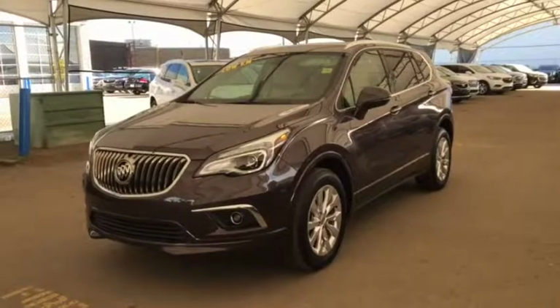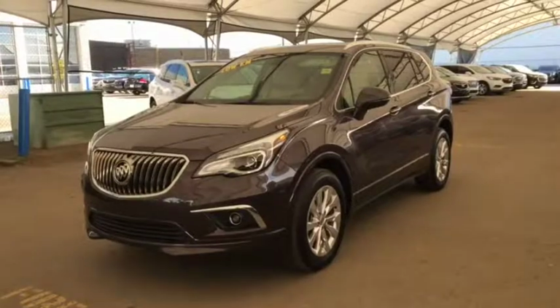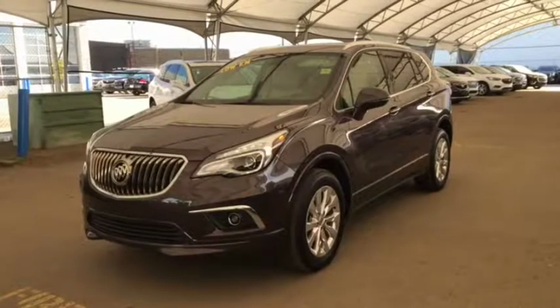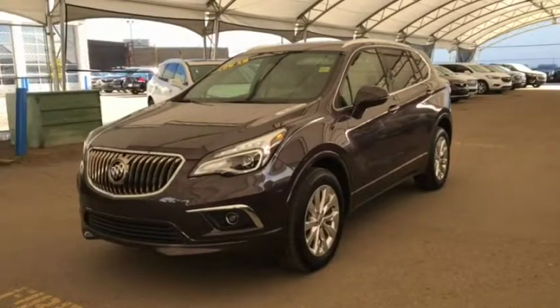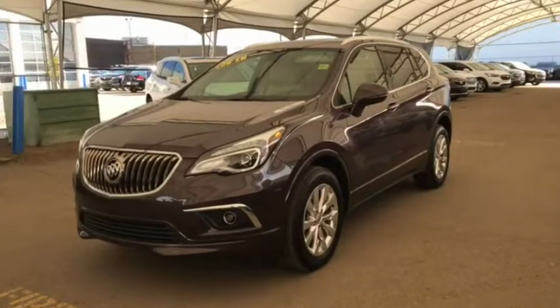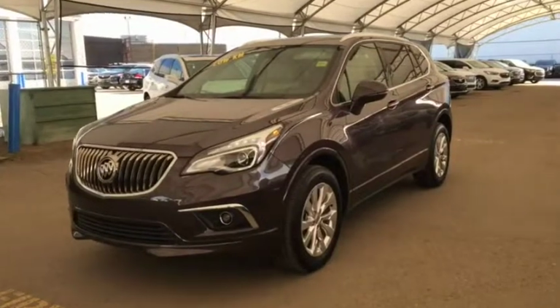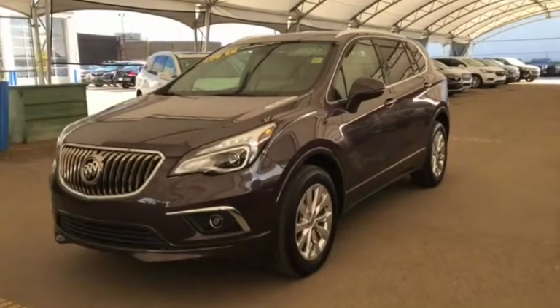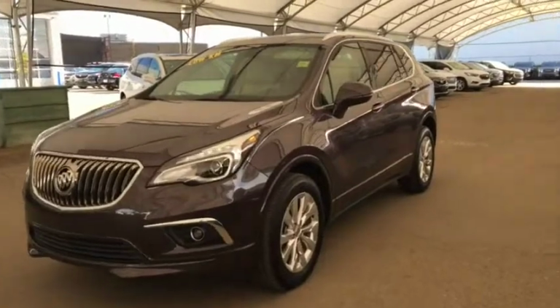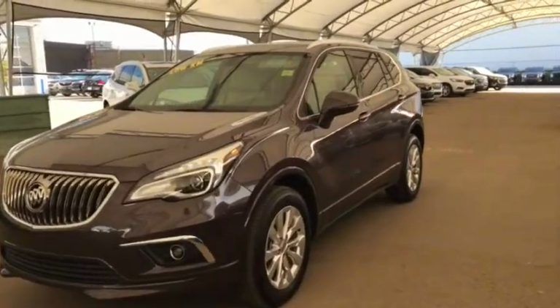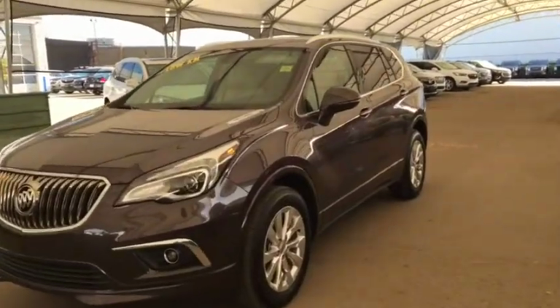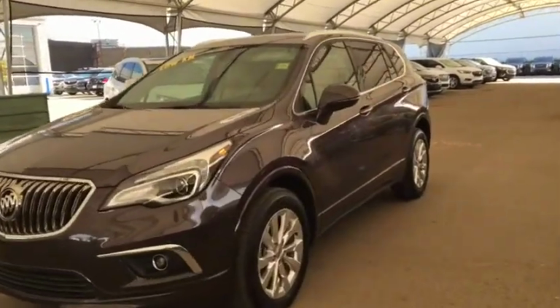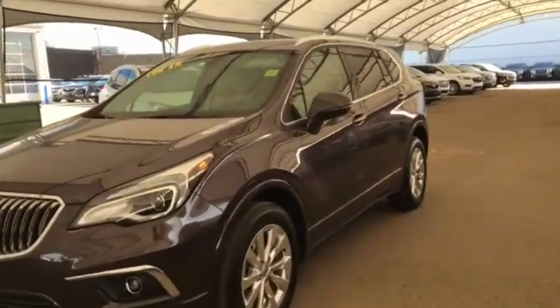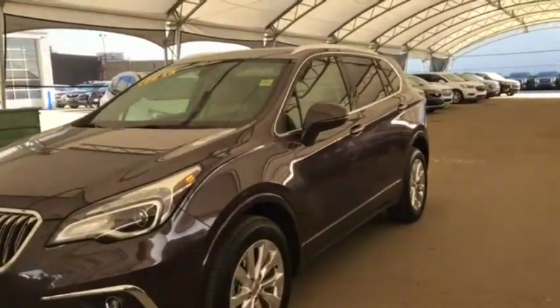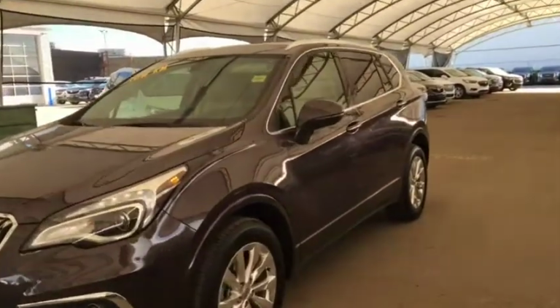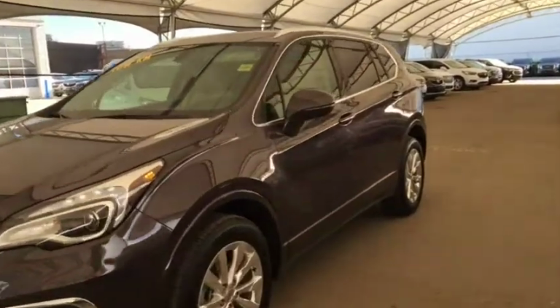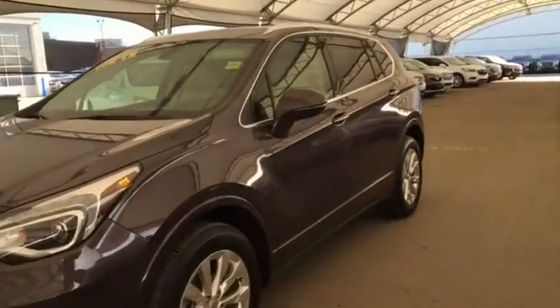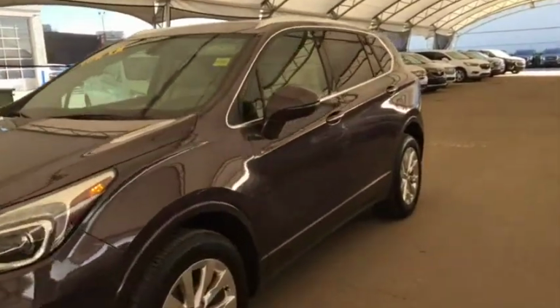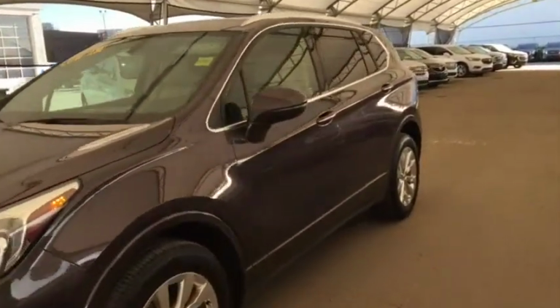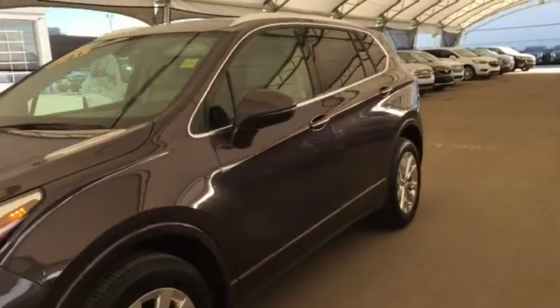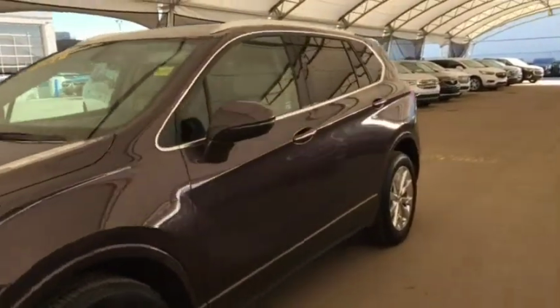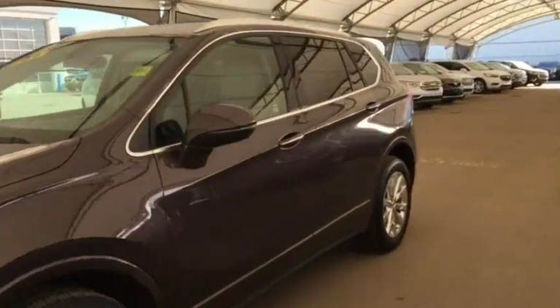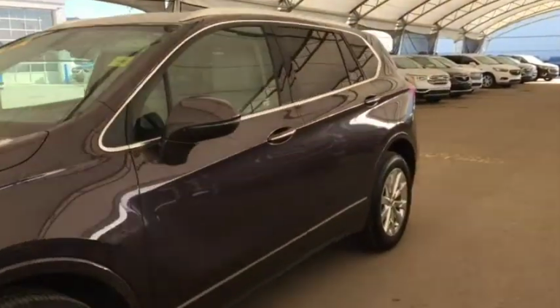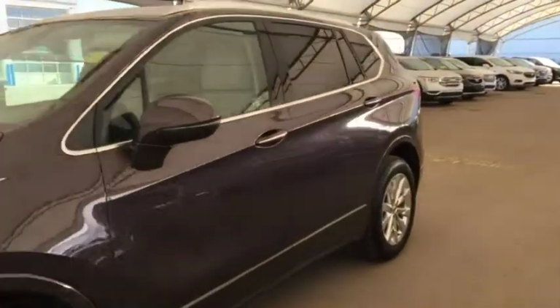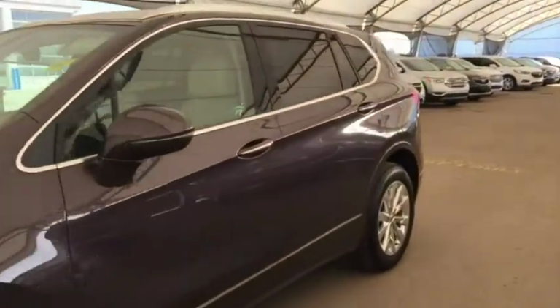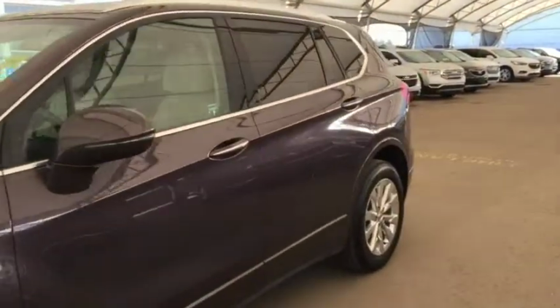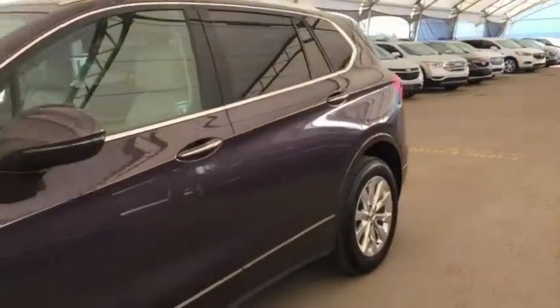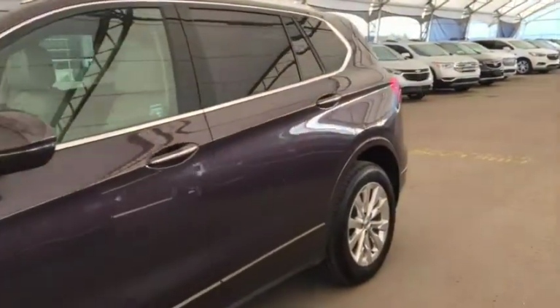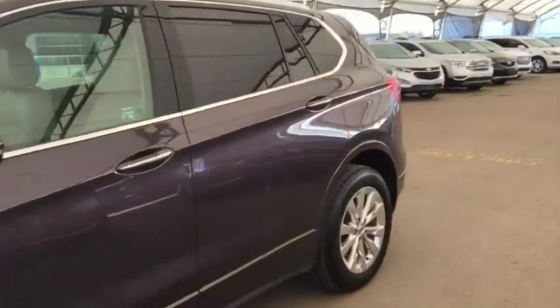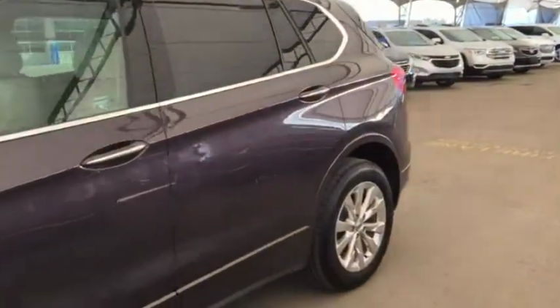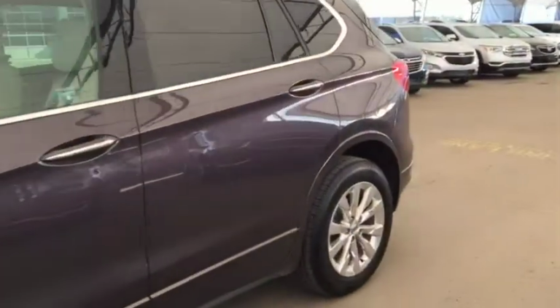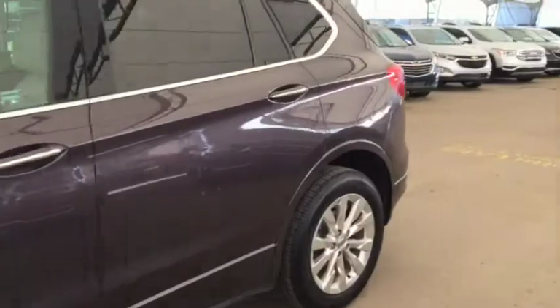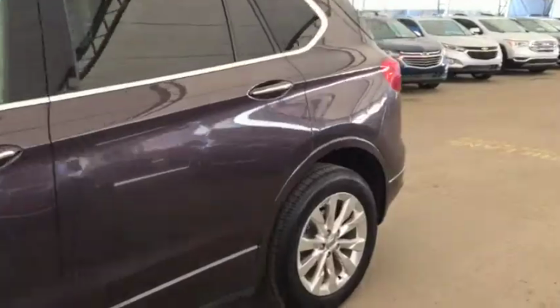Welcome to Davis Auto. This is a pre-owned 2018 Buick Envision in purple.